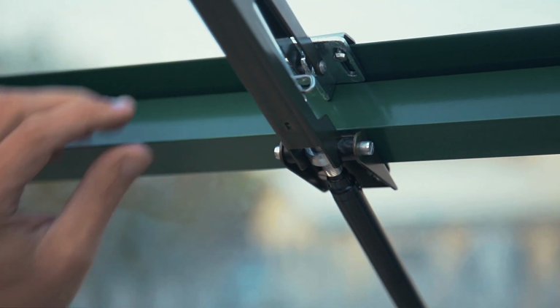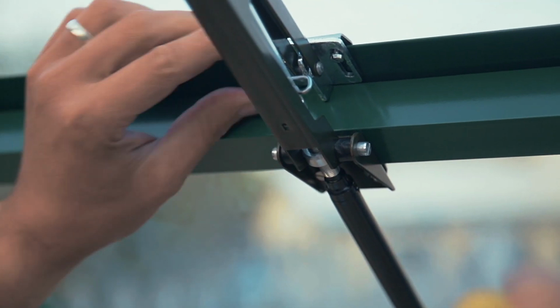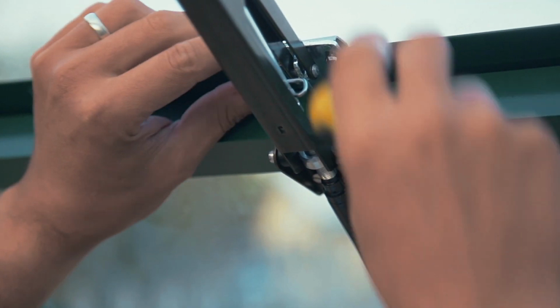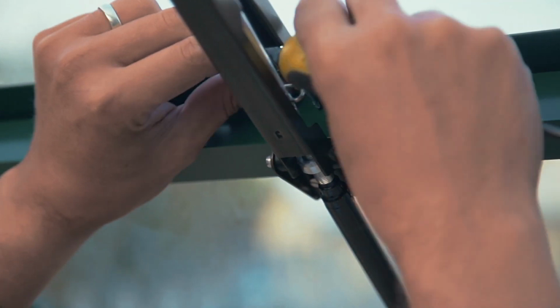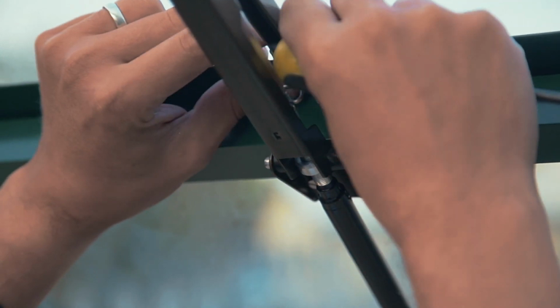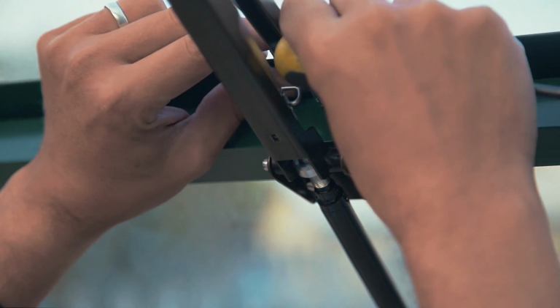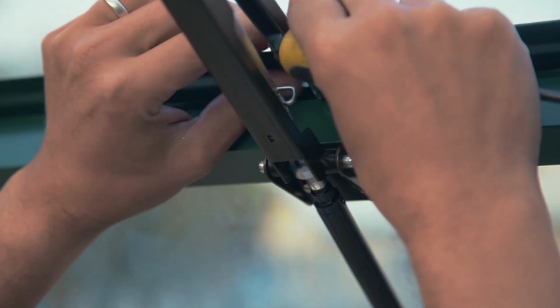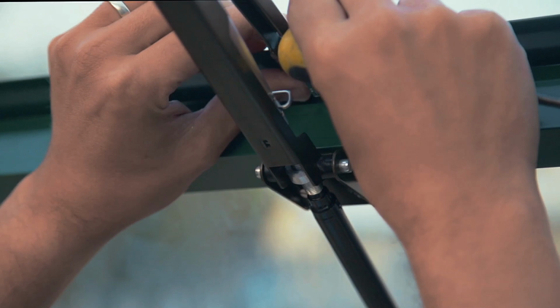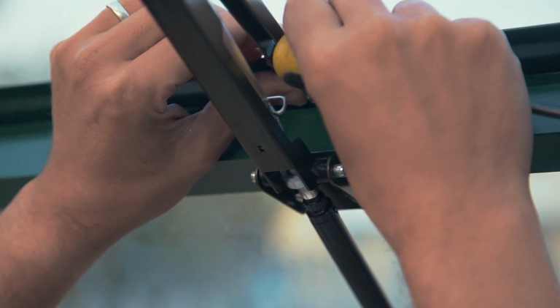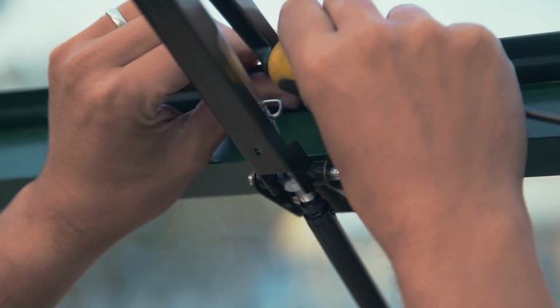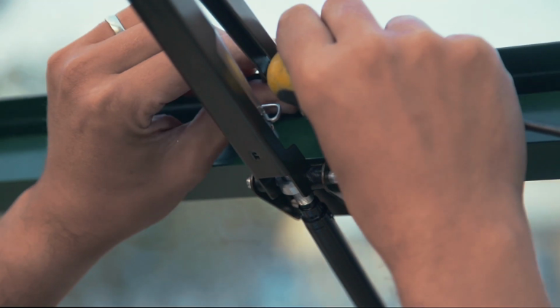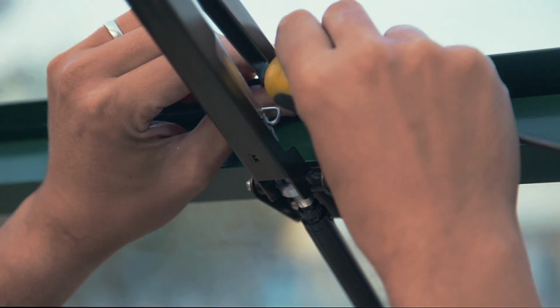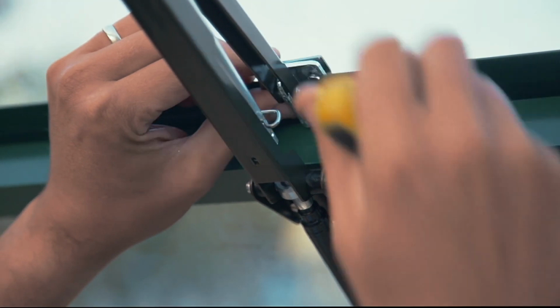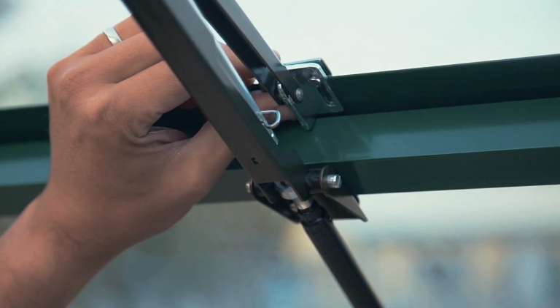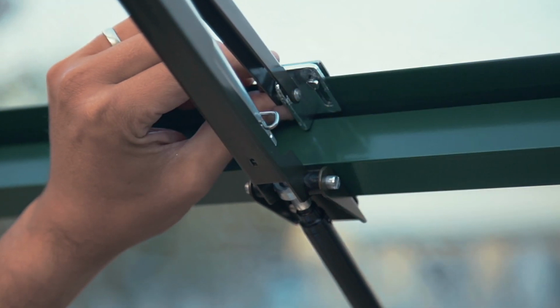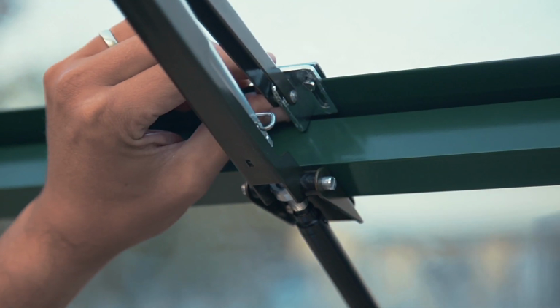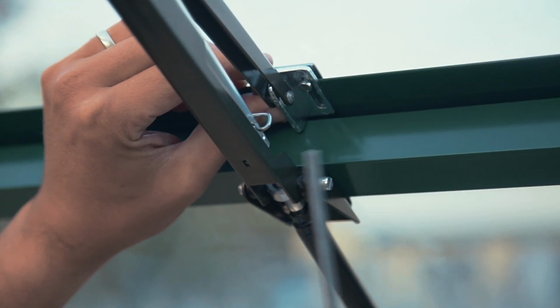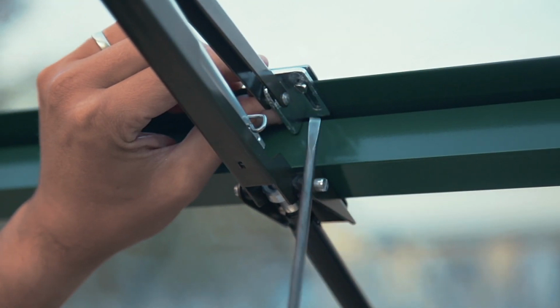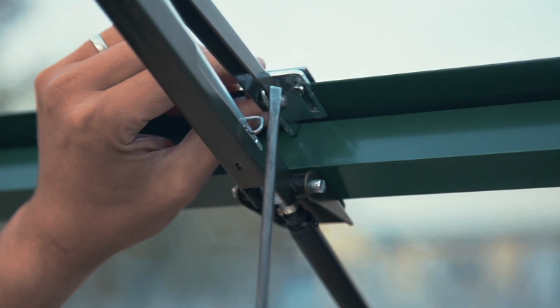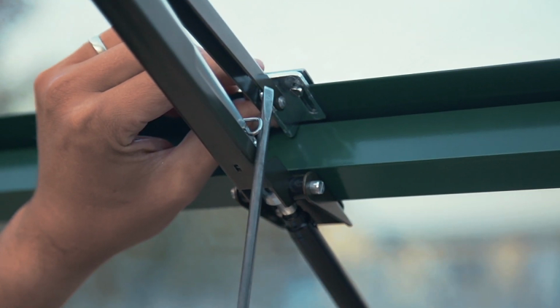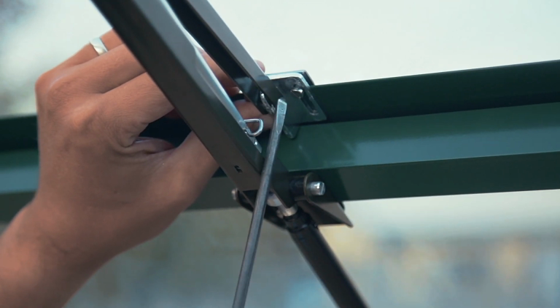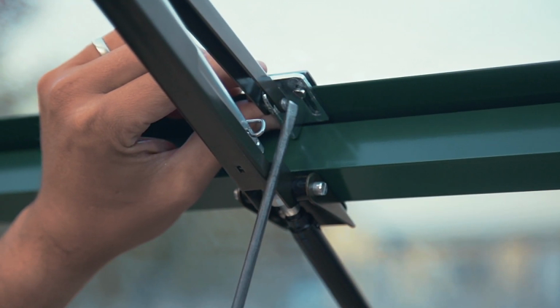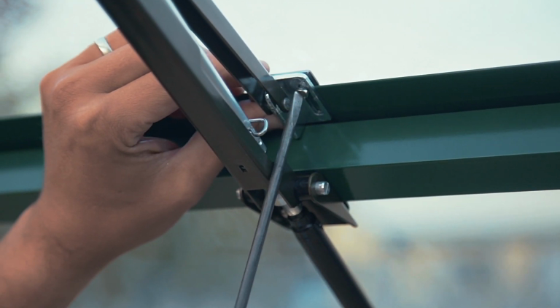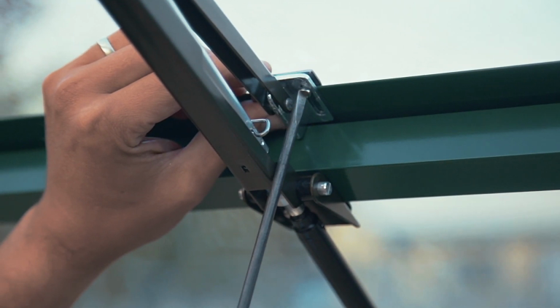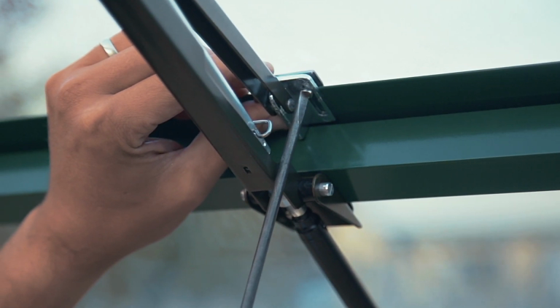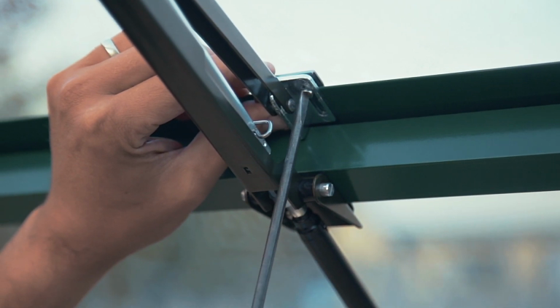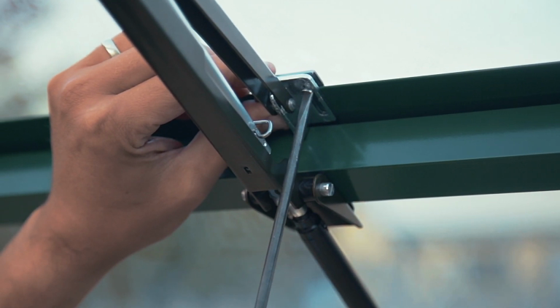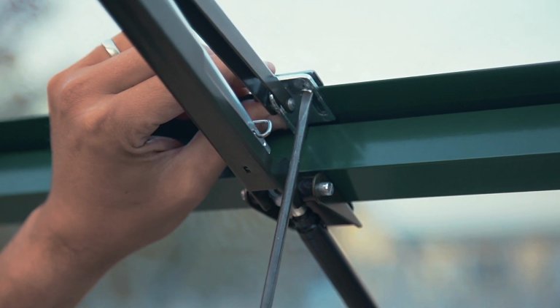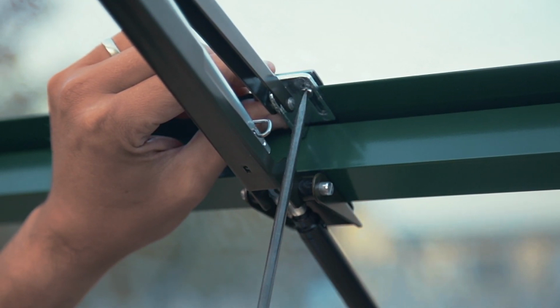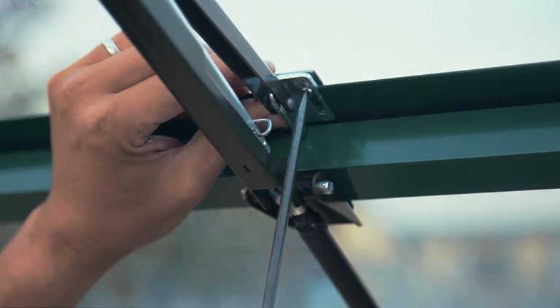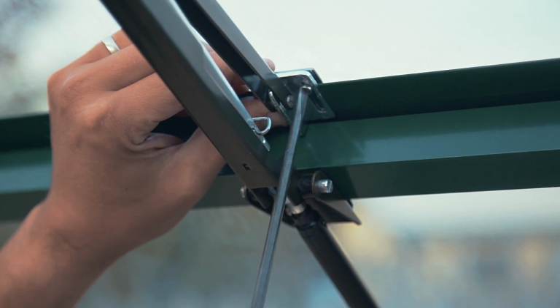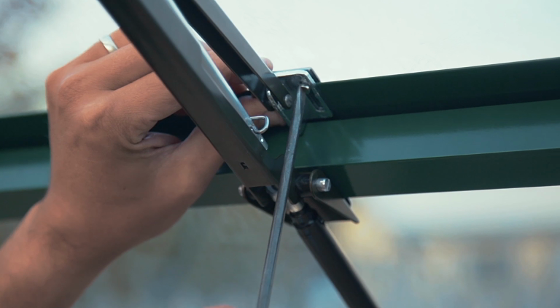Clamp the brackets to the vent sill and vent crossbar by tightening the screws. Clamp the brackets to the front.